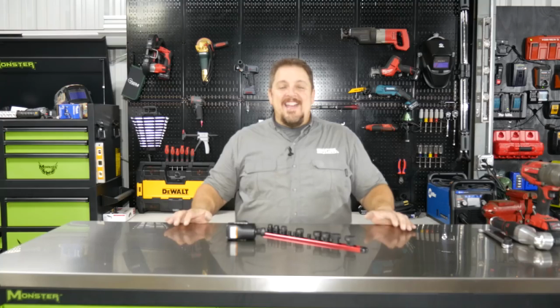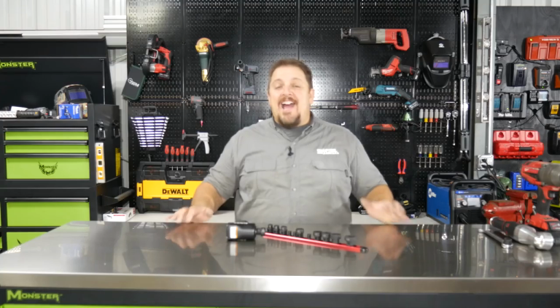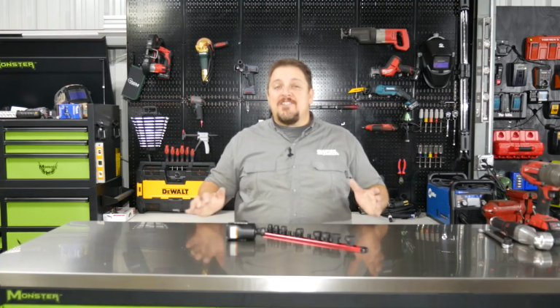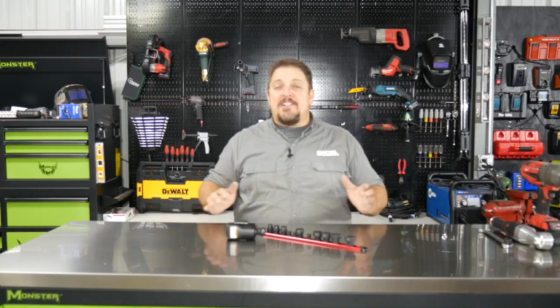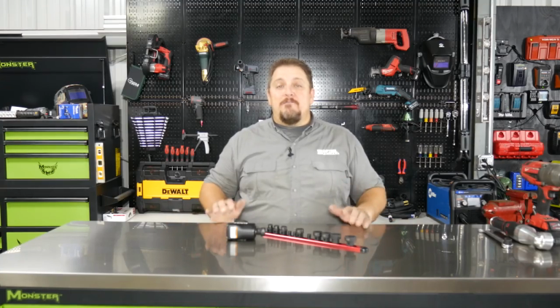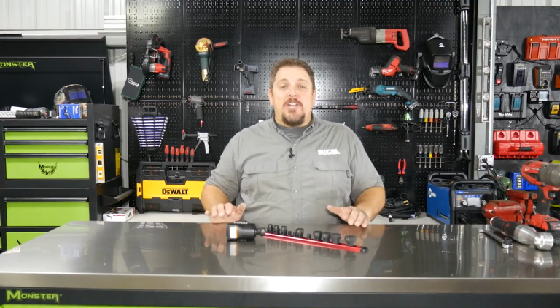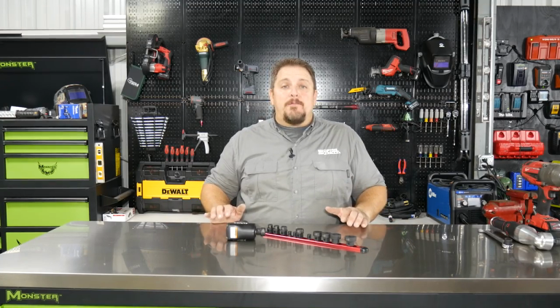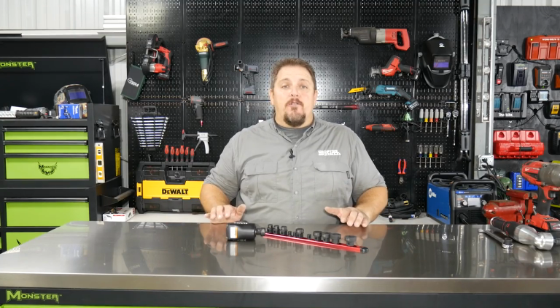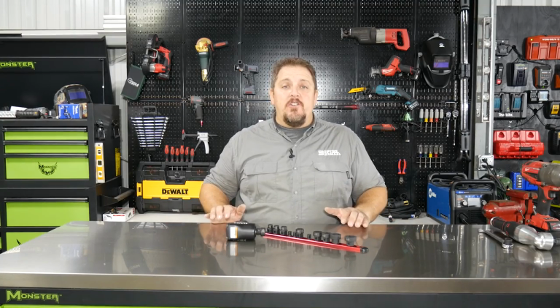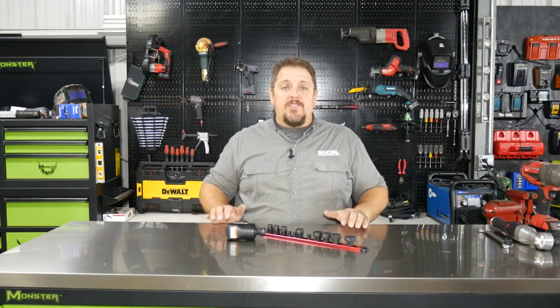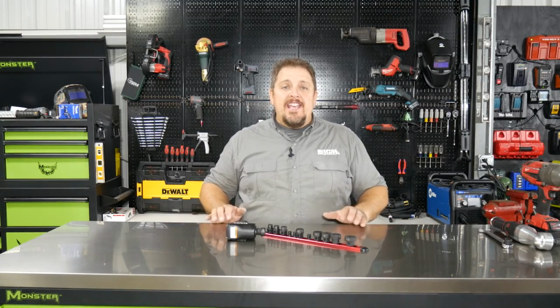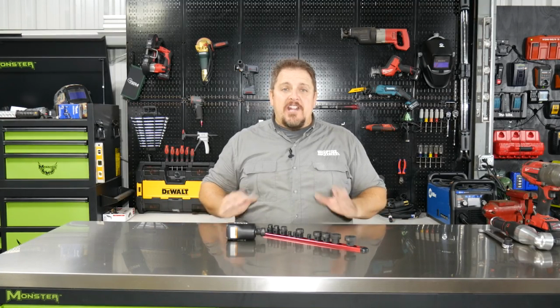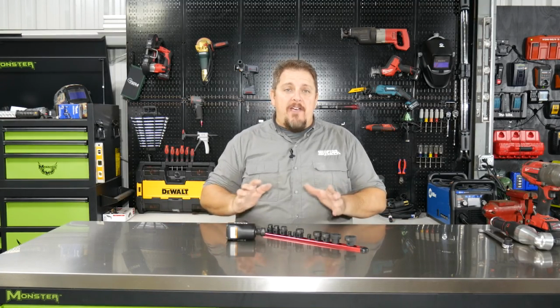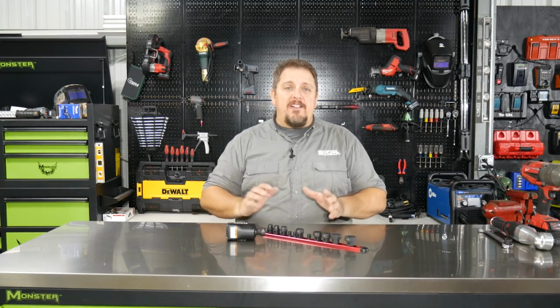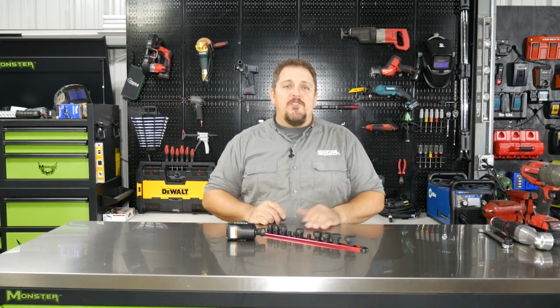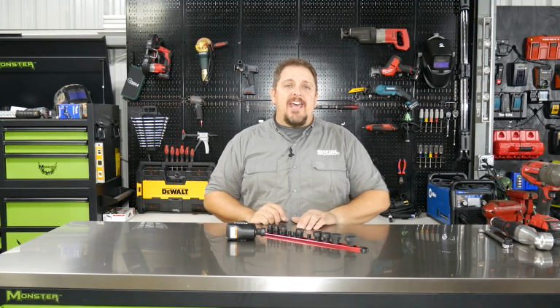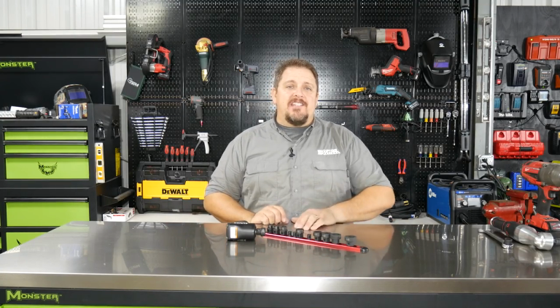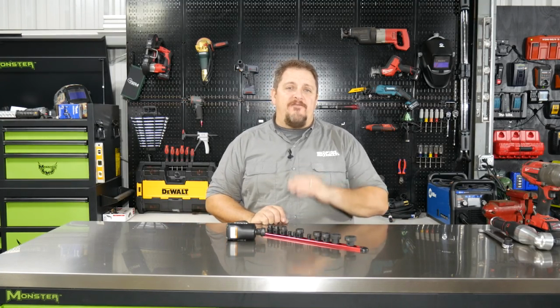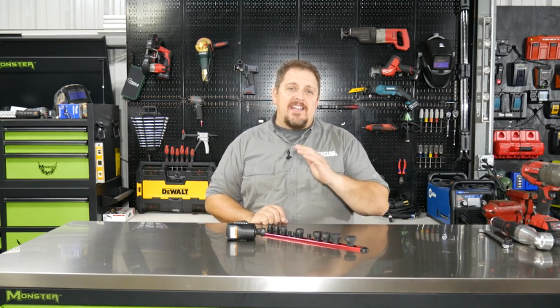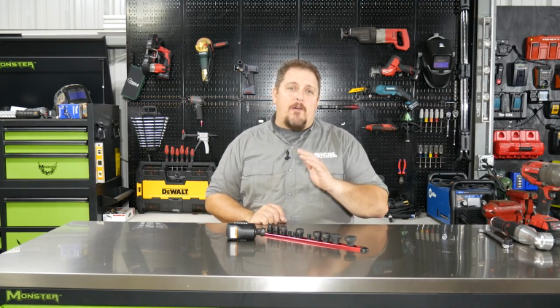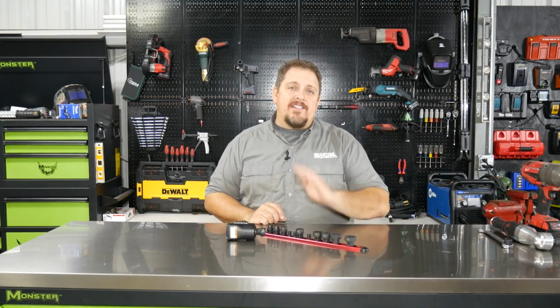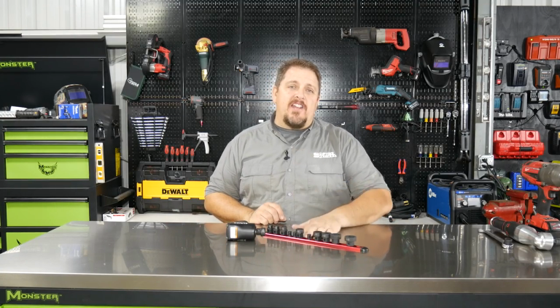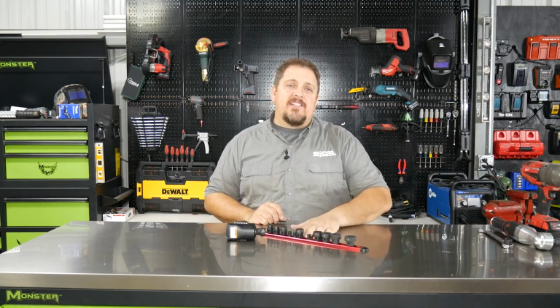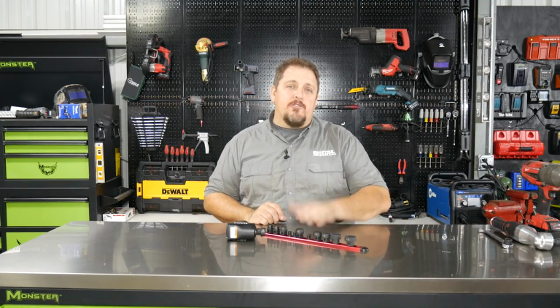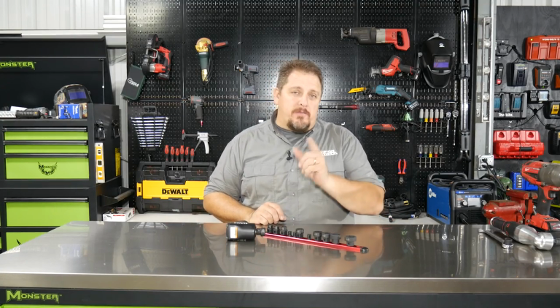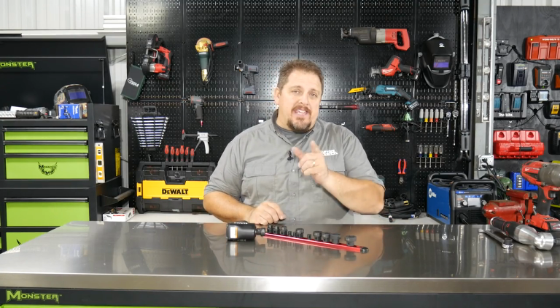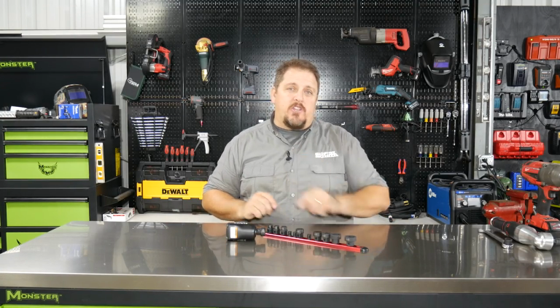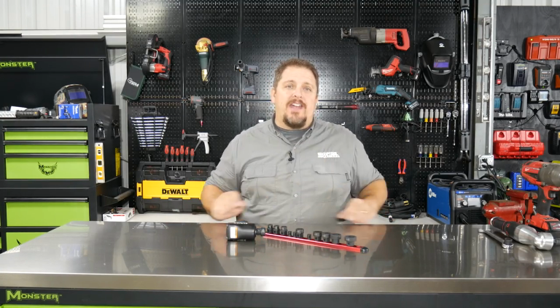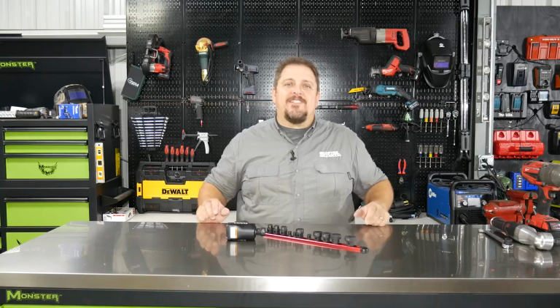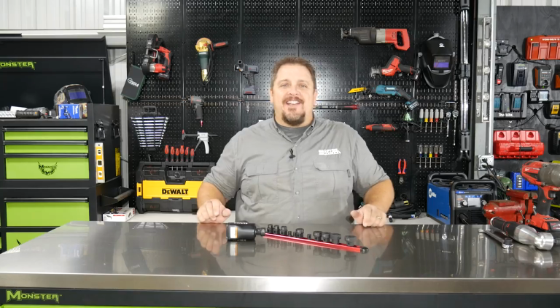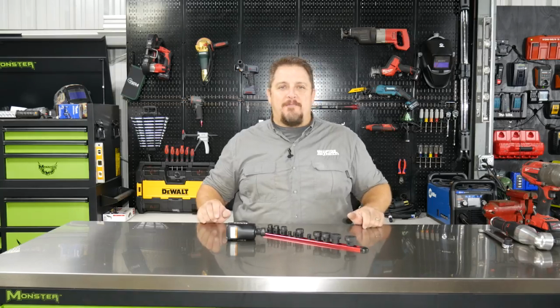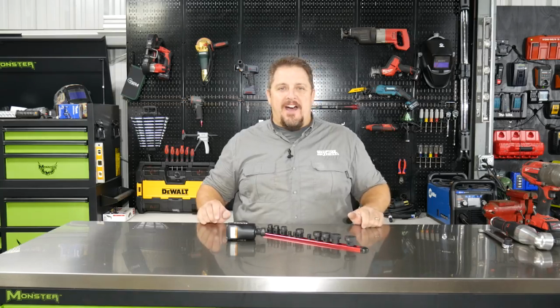Hi, this is Tim with Shop Tool Reviews. Stick around for a few seconds and find out why Sunex Tools may get you out of a tight spot.